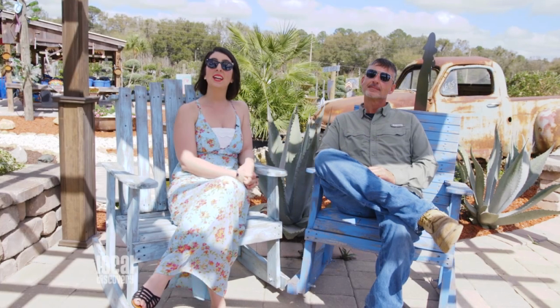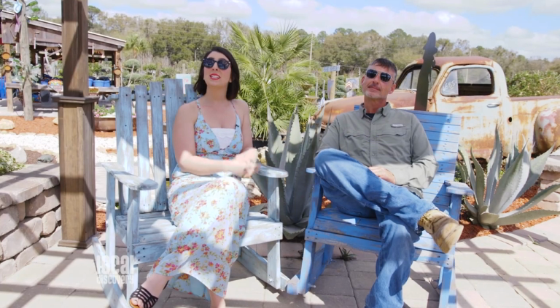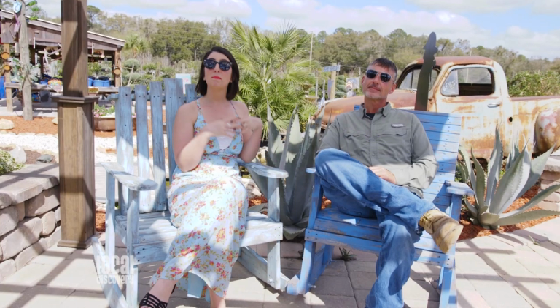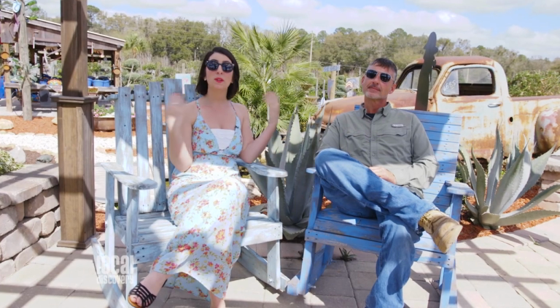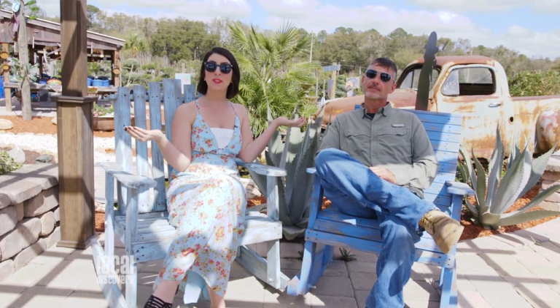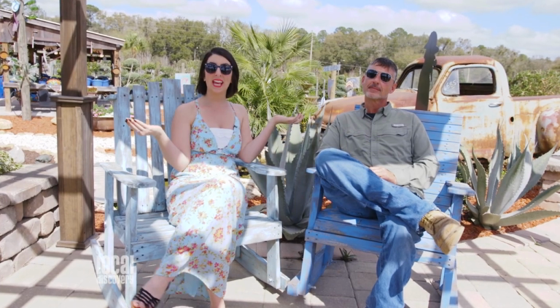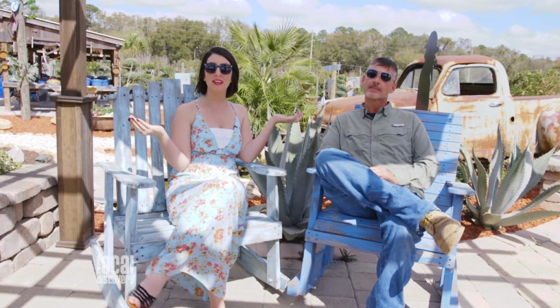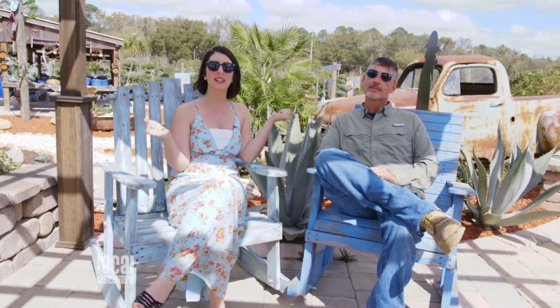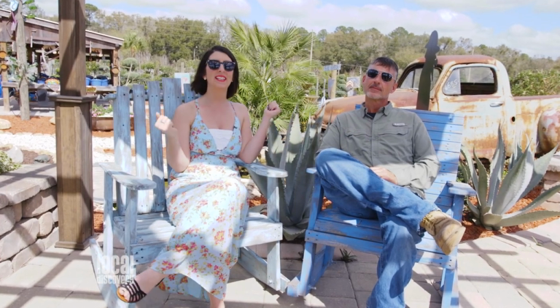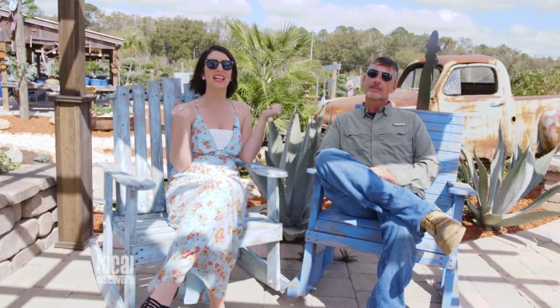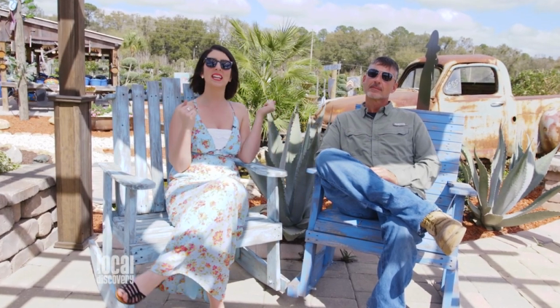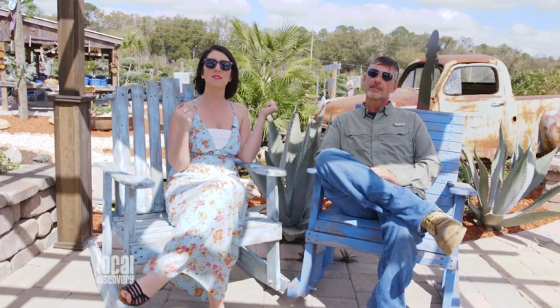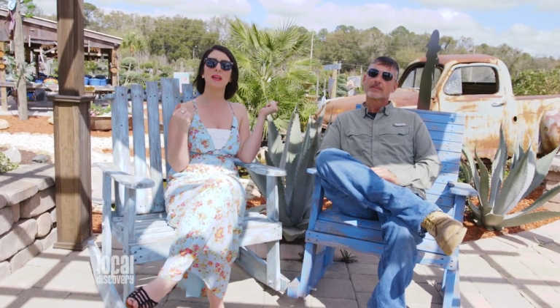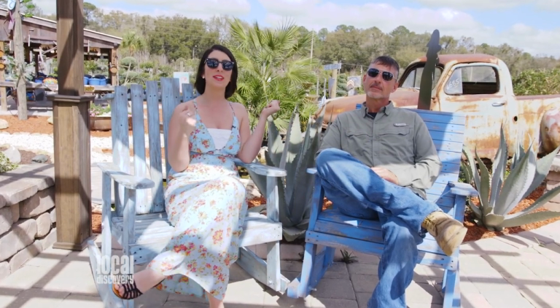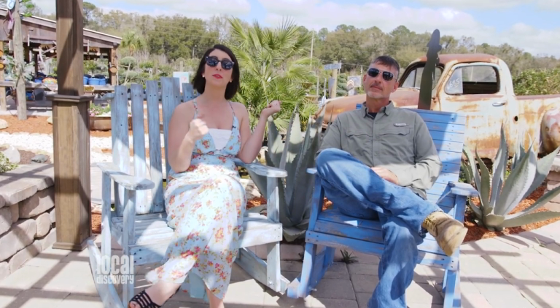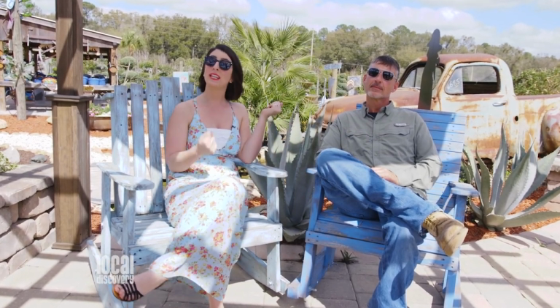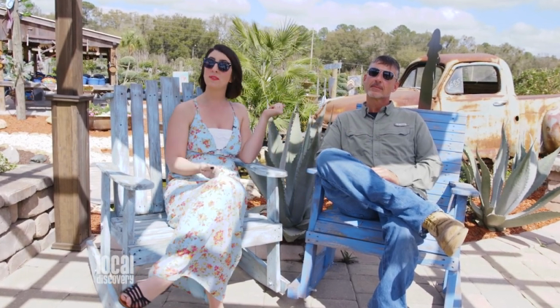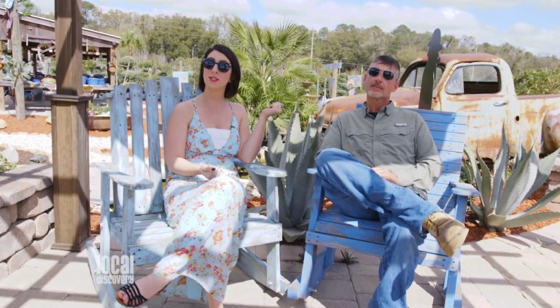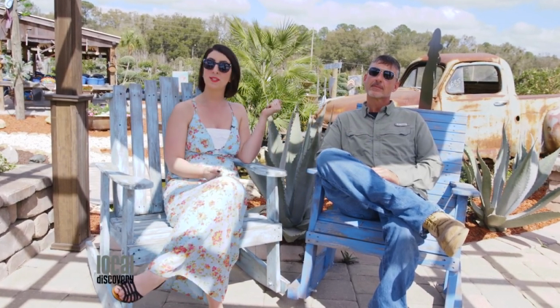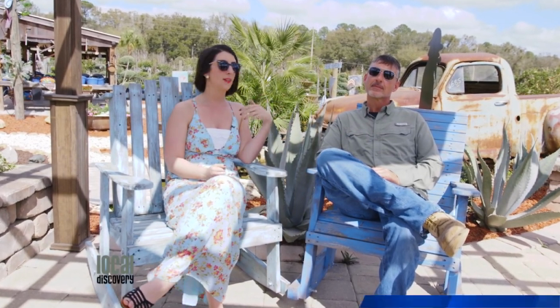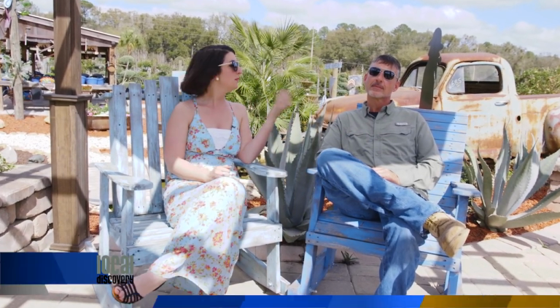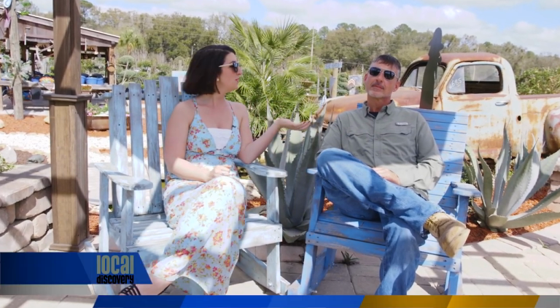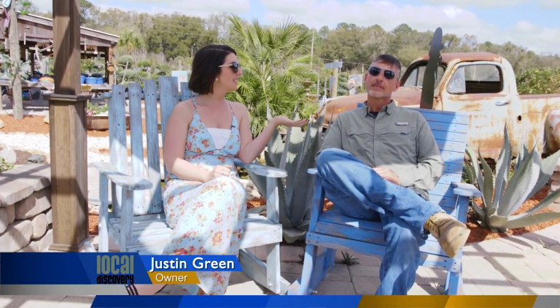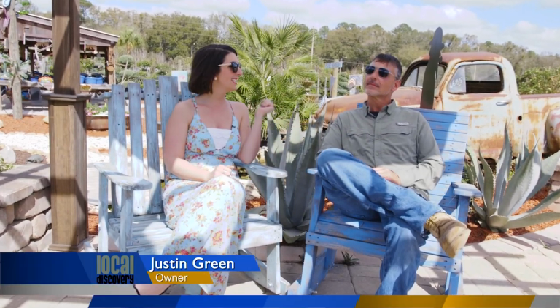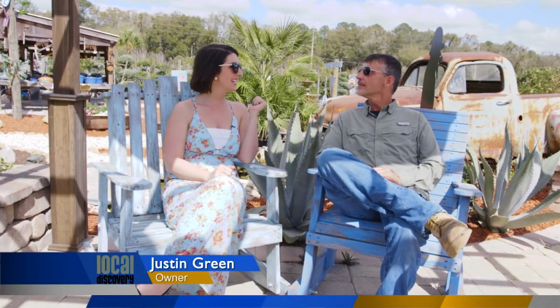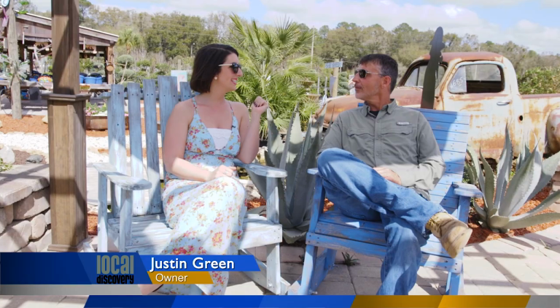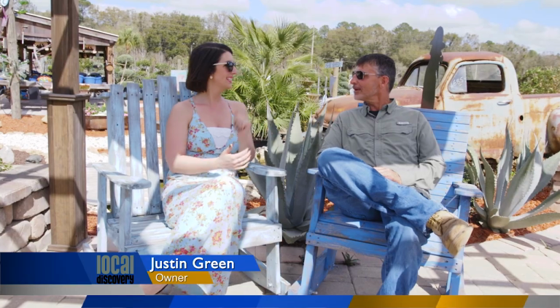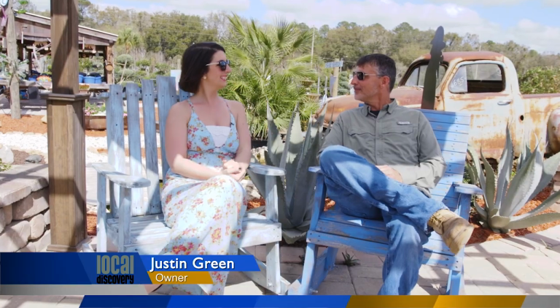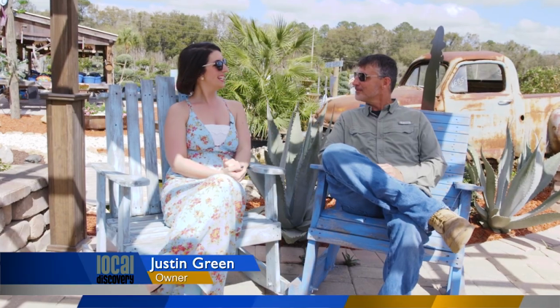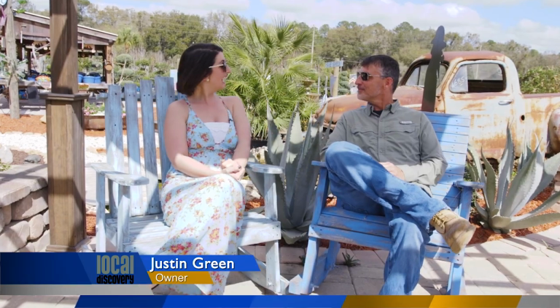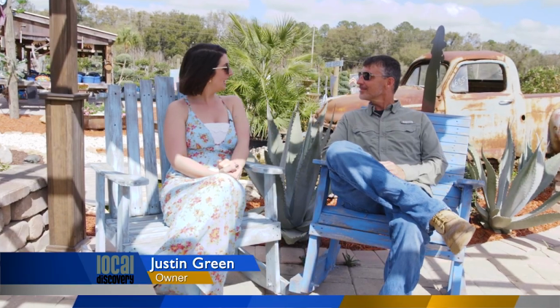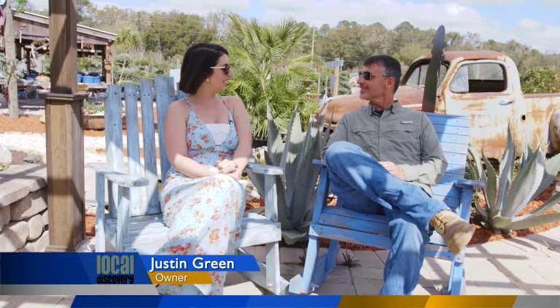On this beautiful day, we are lucky enough to be out at the Greenhouse Nursery with Justin. Welcome. Thank you.